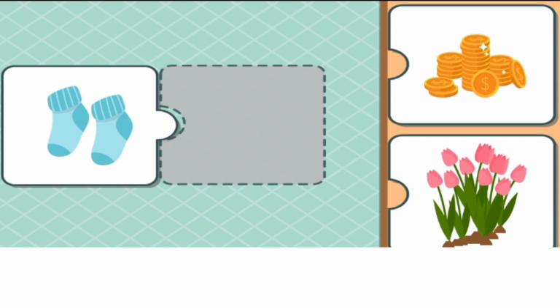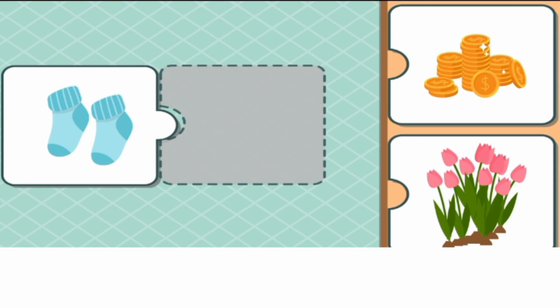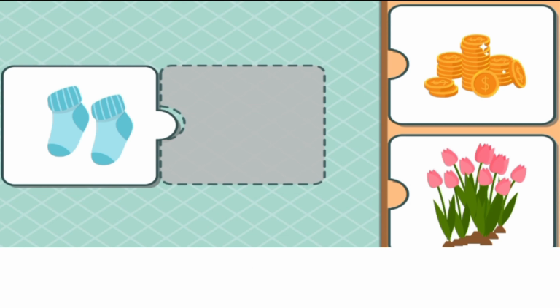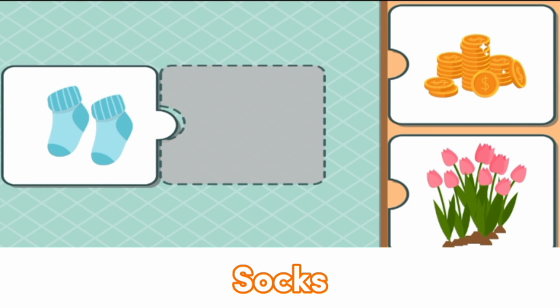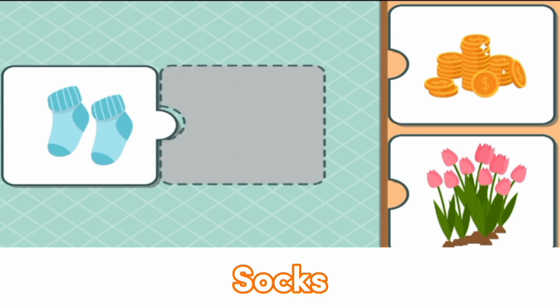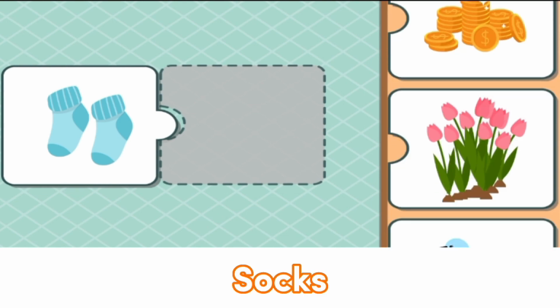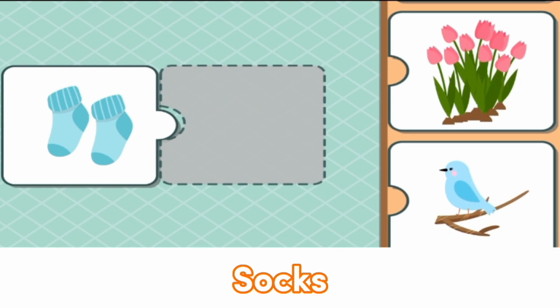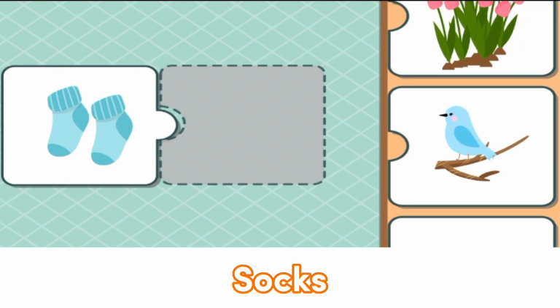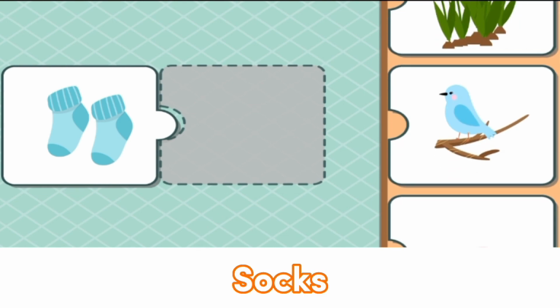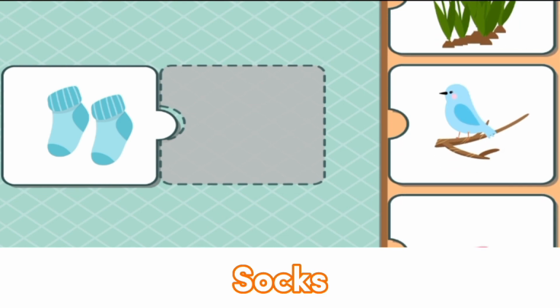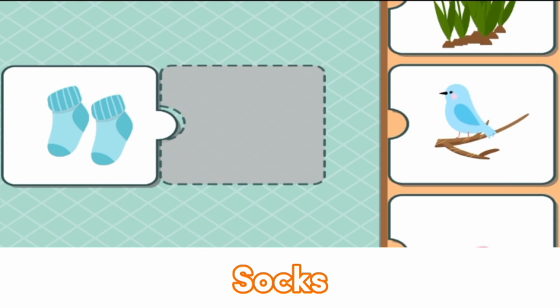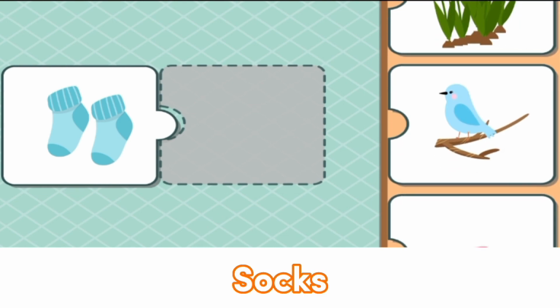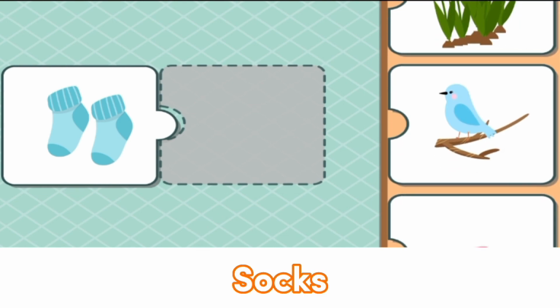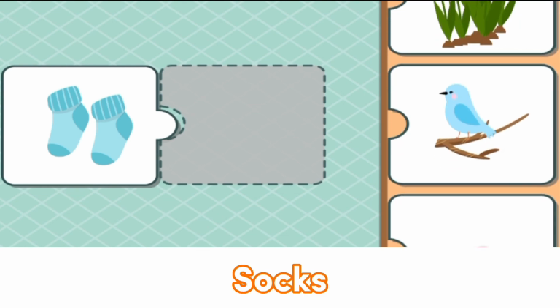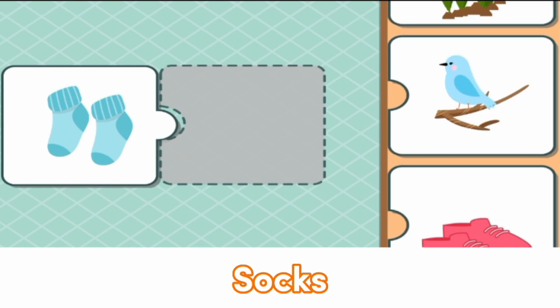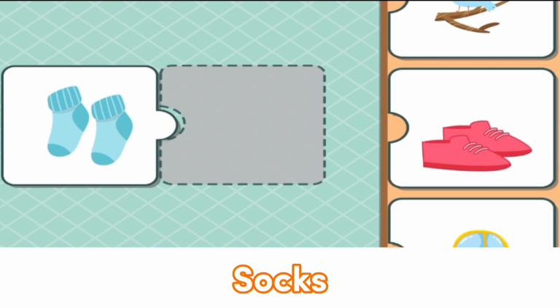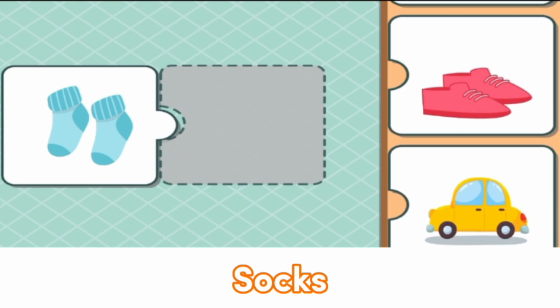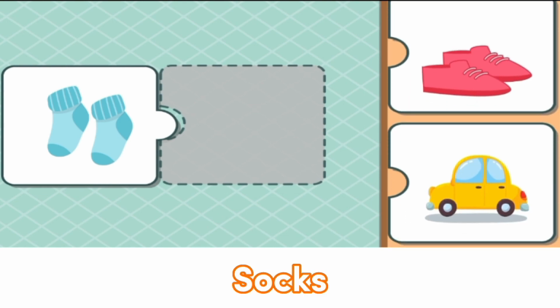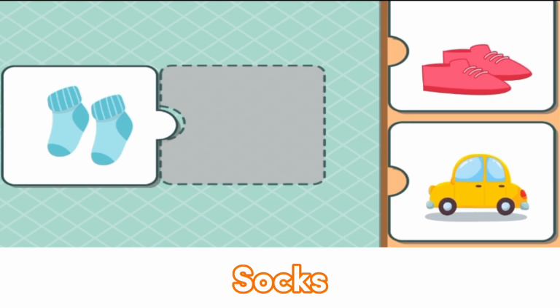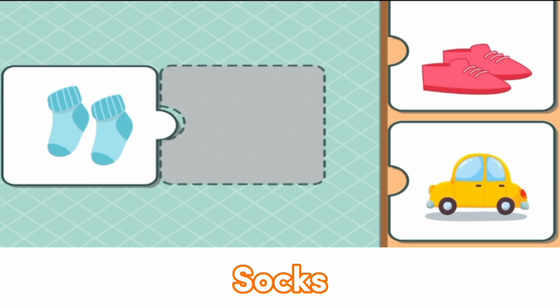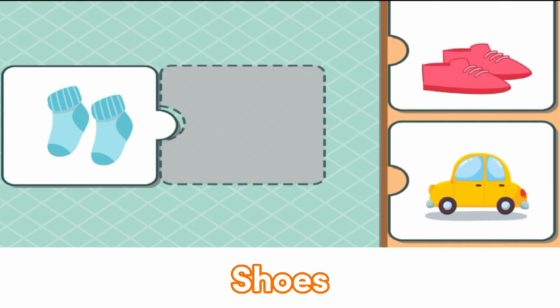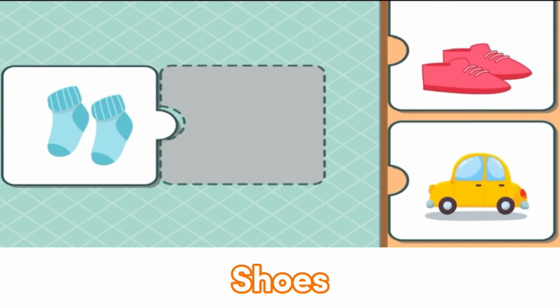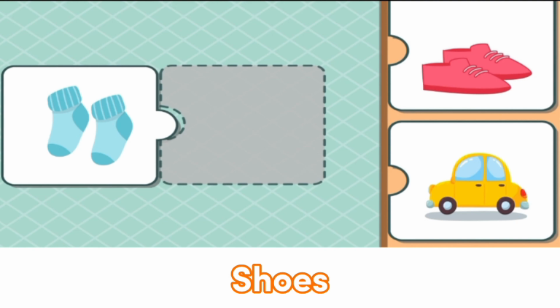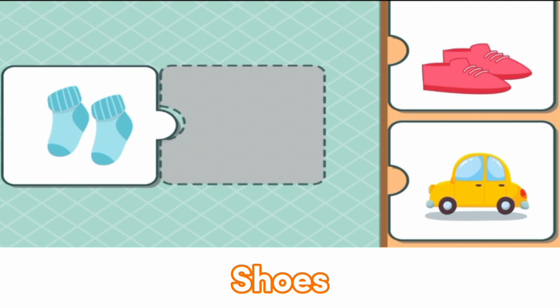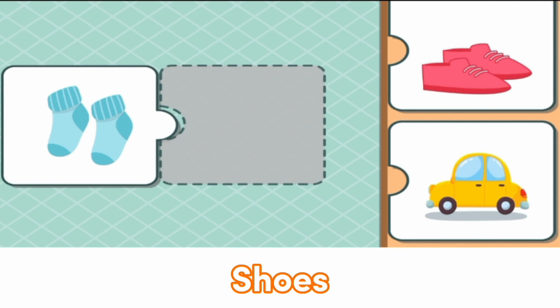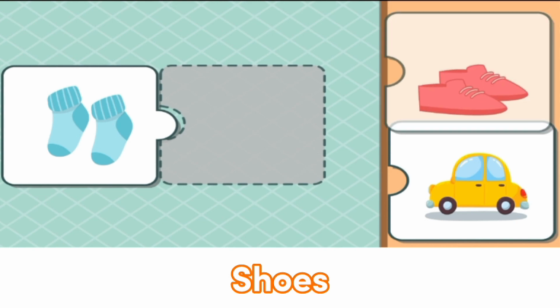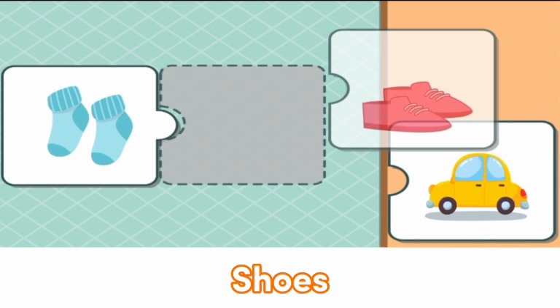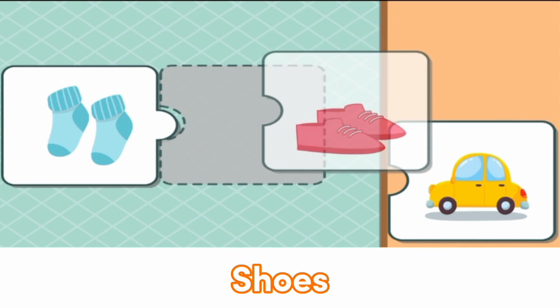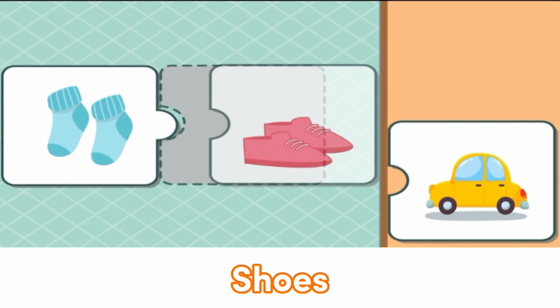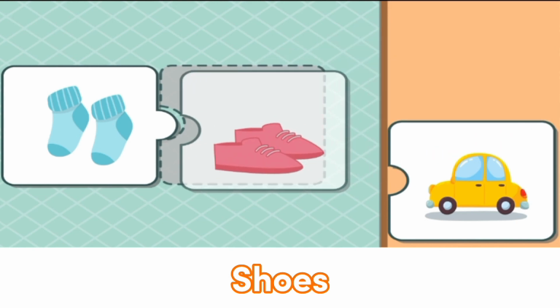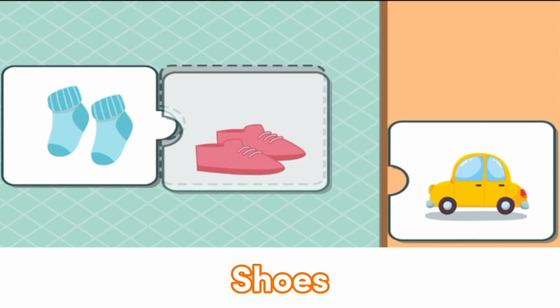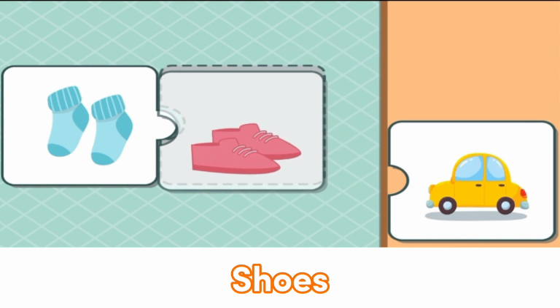This is a pair of socks. The socks match with a pair of shoes.